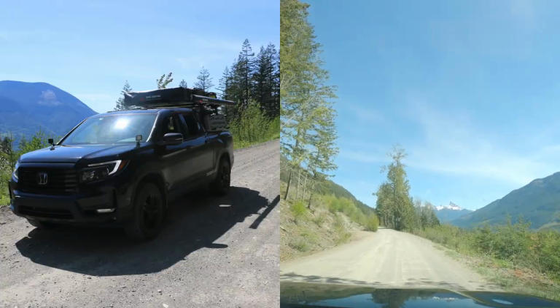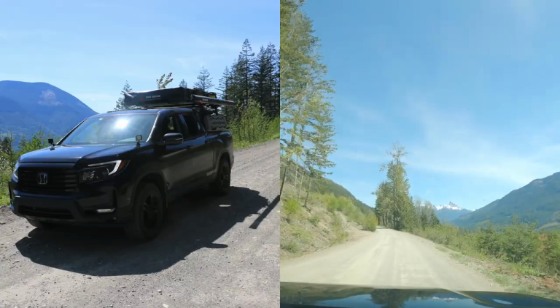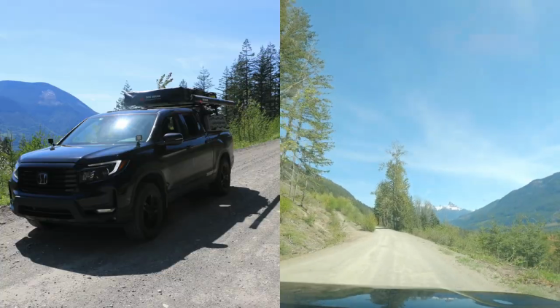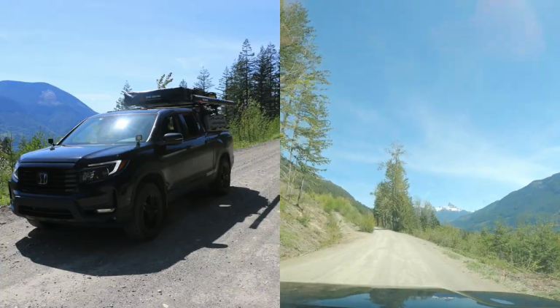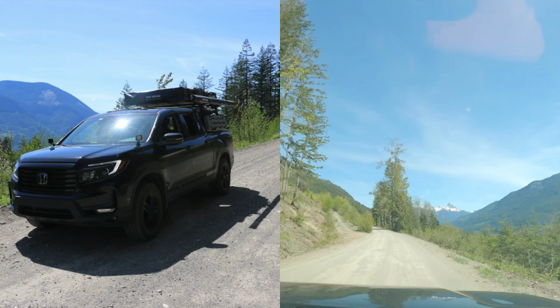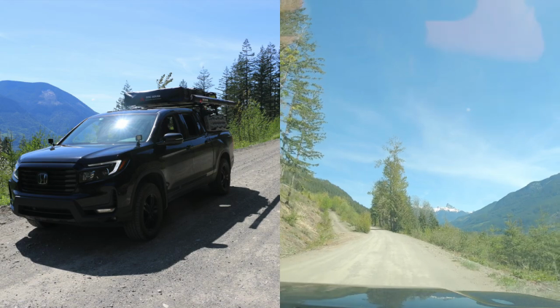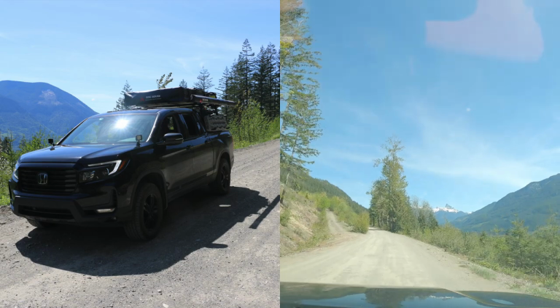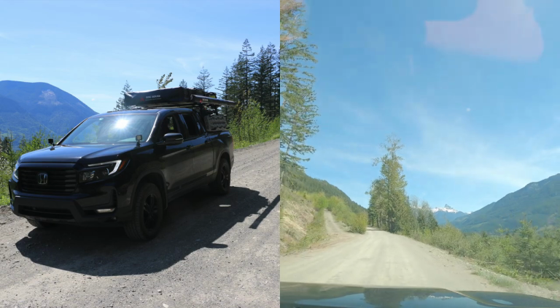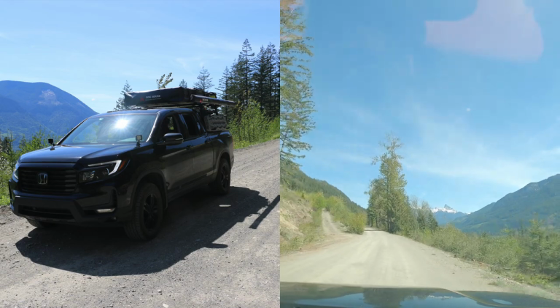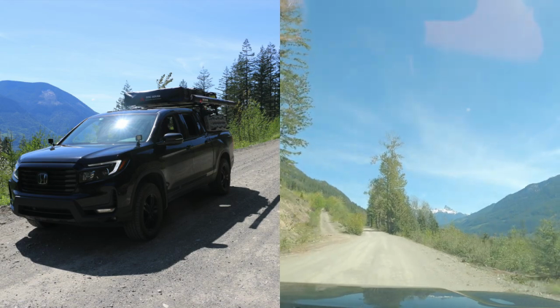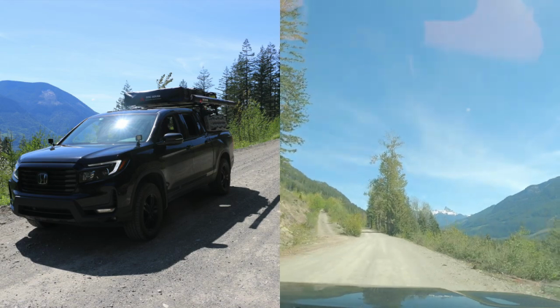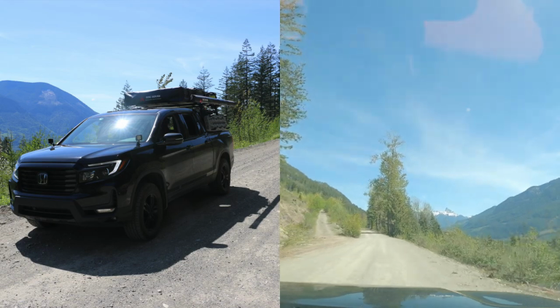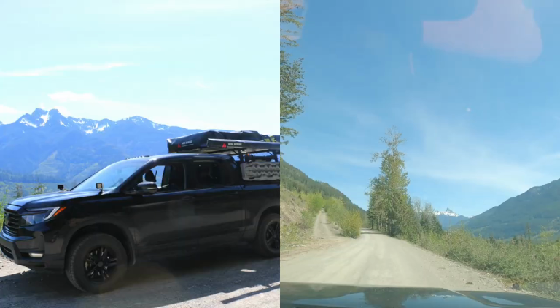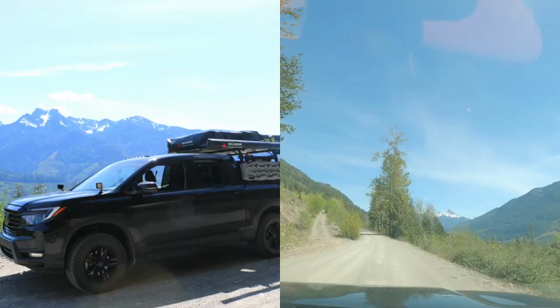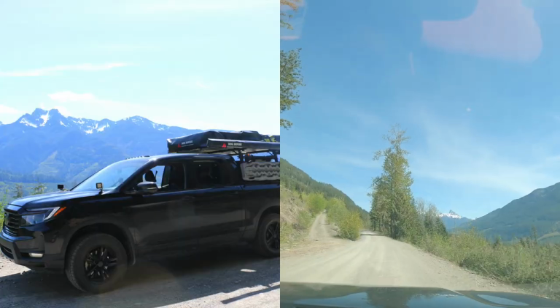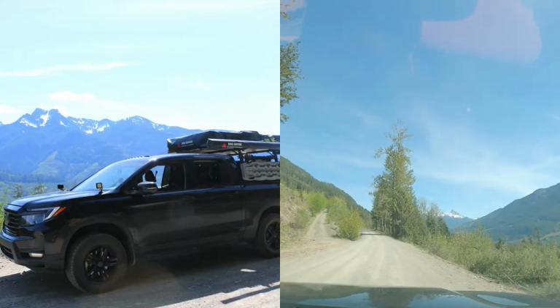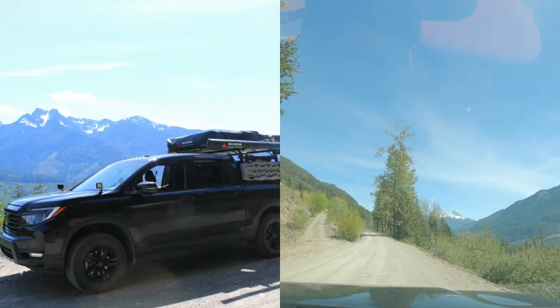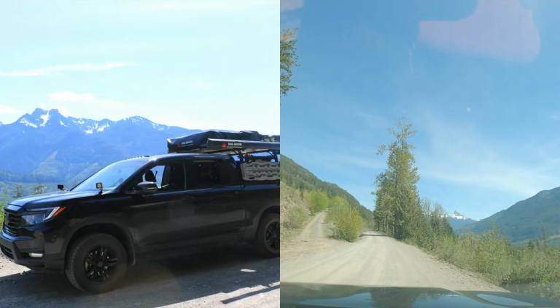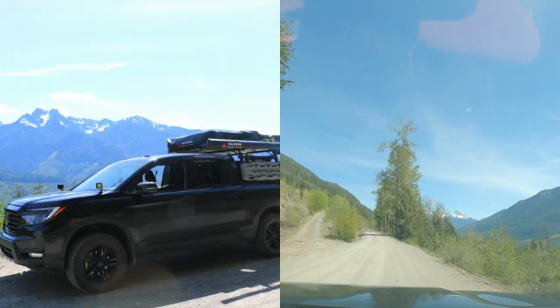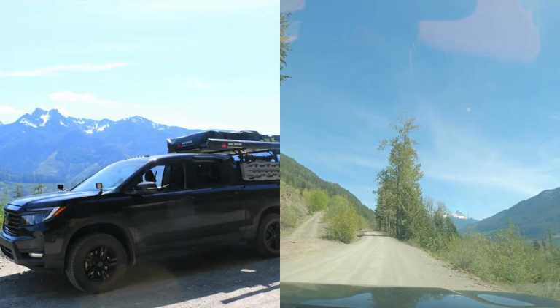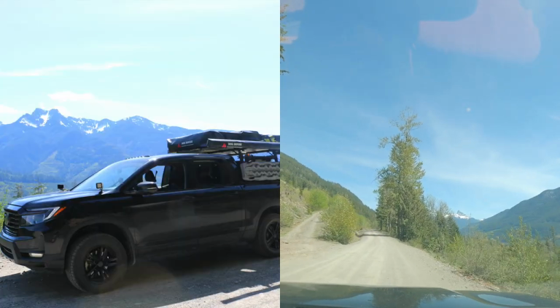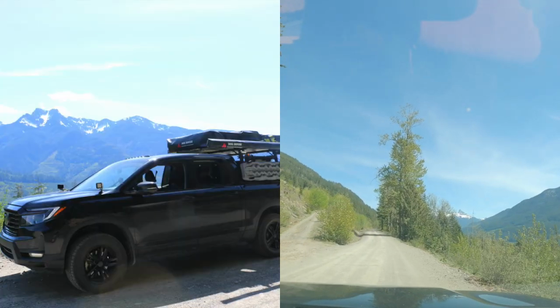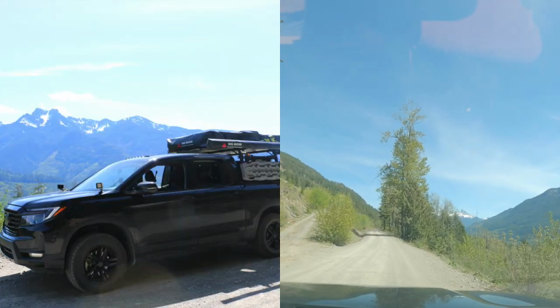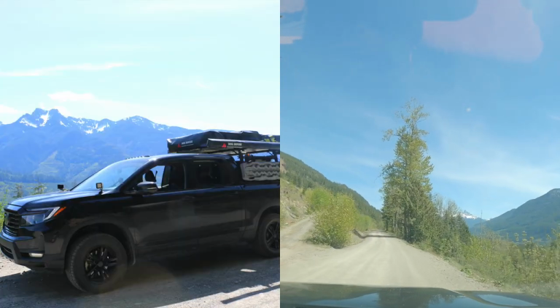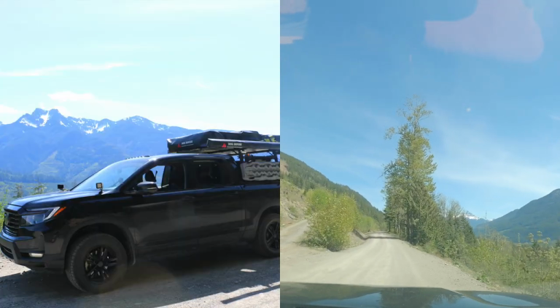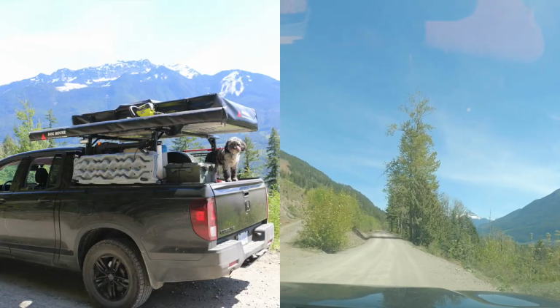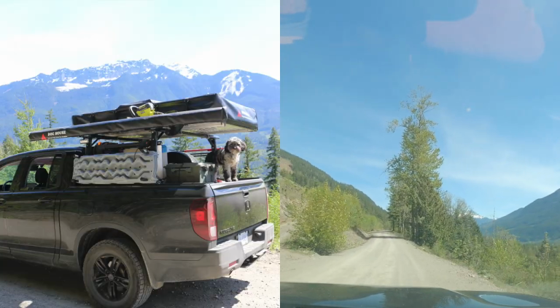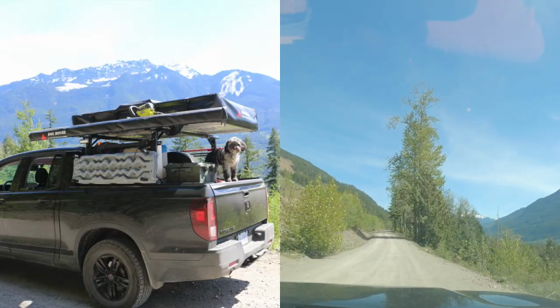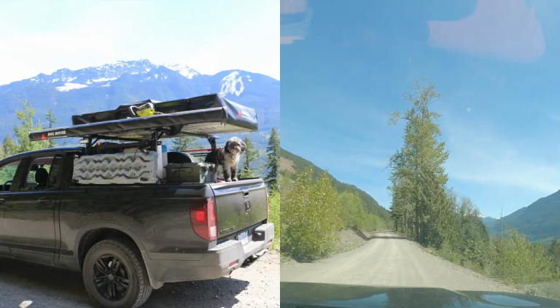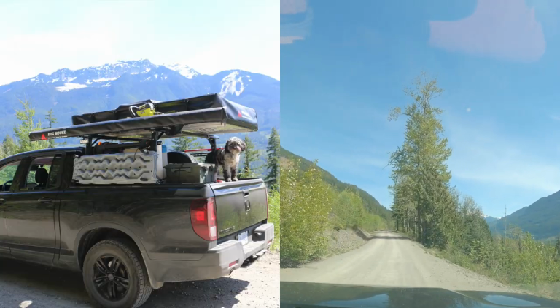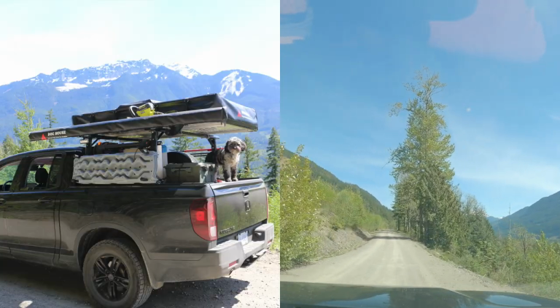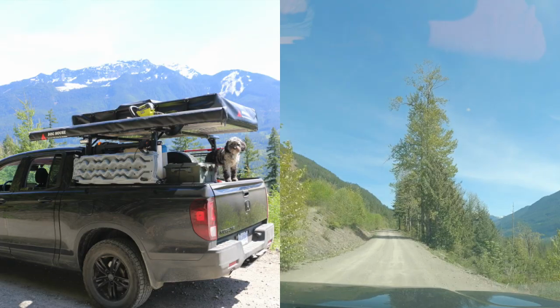Not a bad view here. We just stopped to grab a few pictures of the mountains and a few with the truck and the mountains in behind.